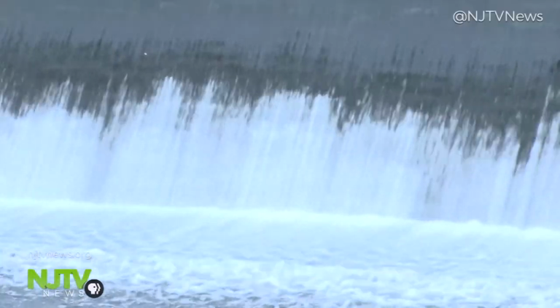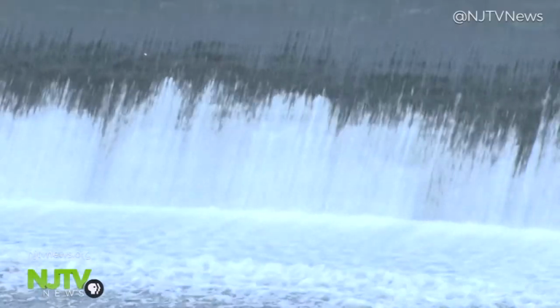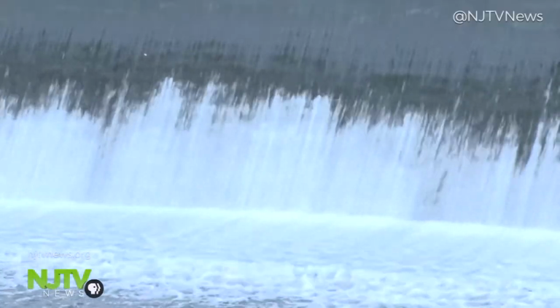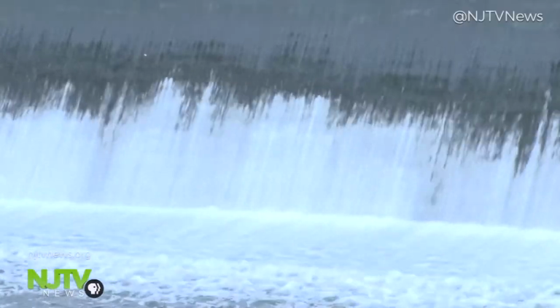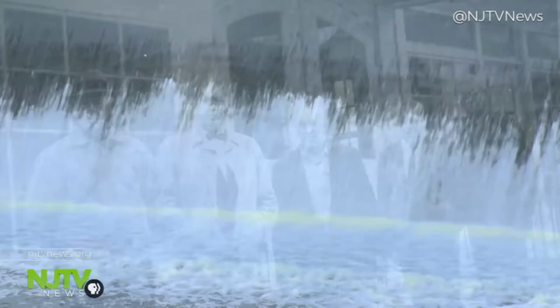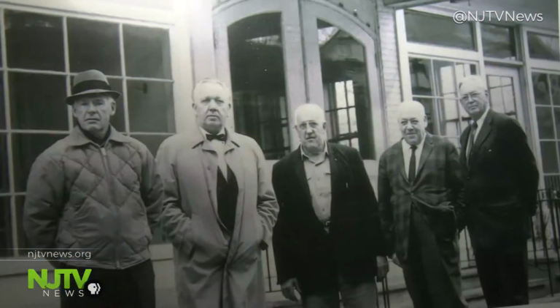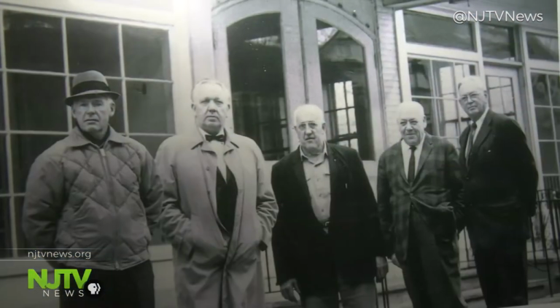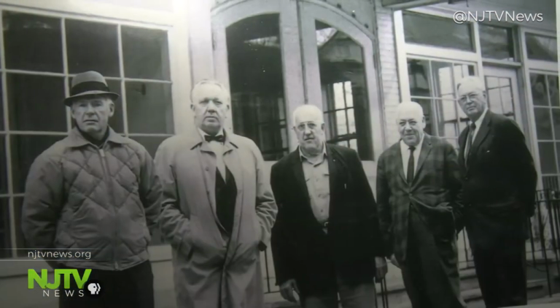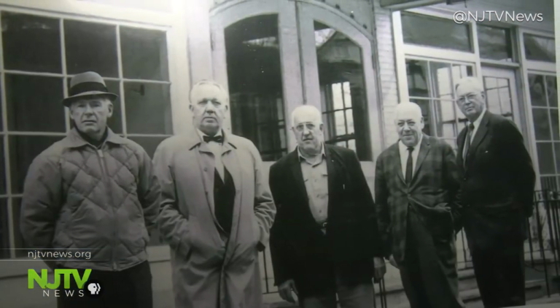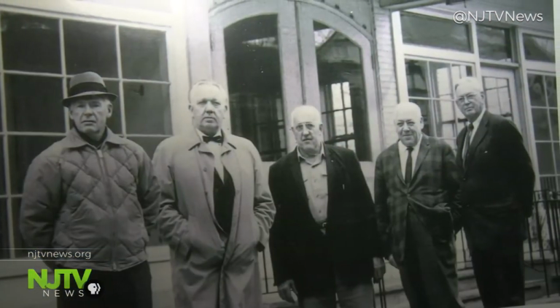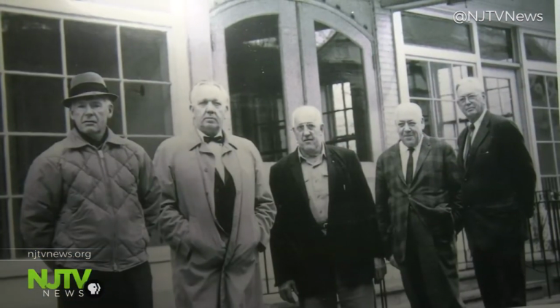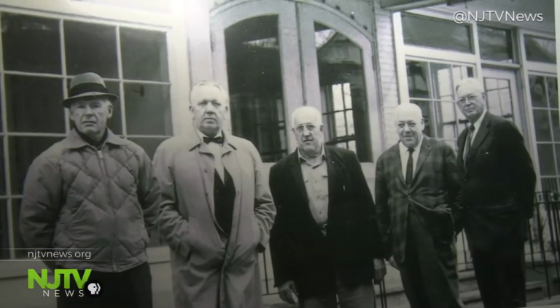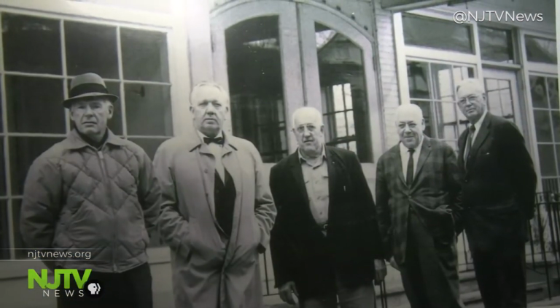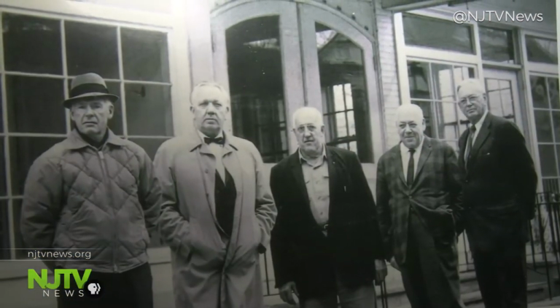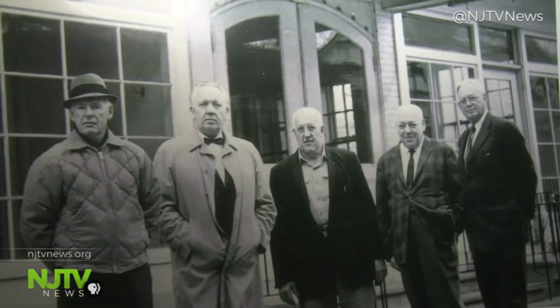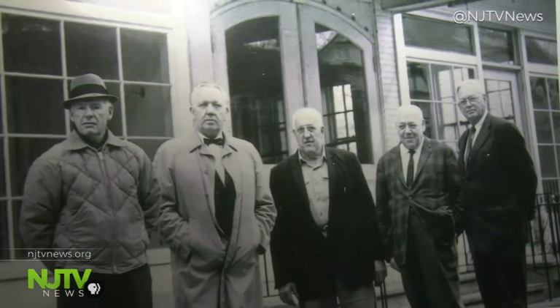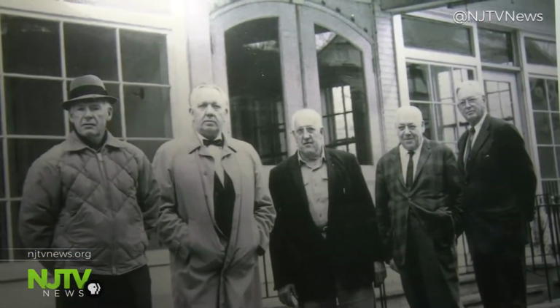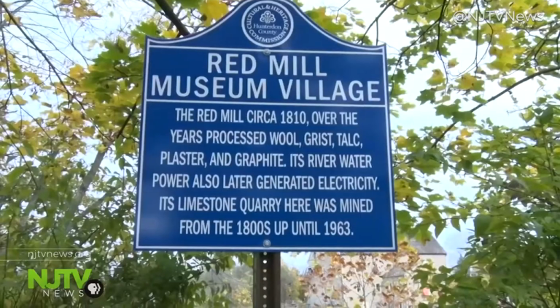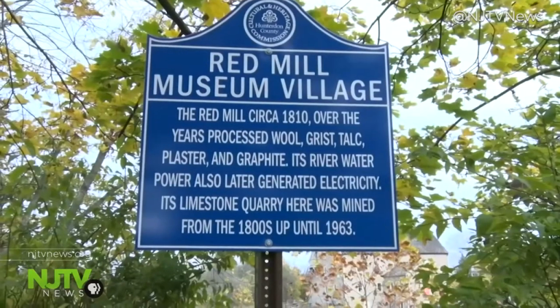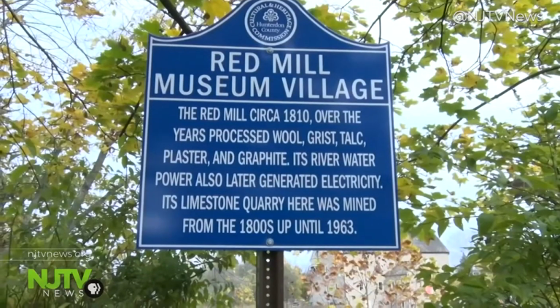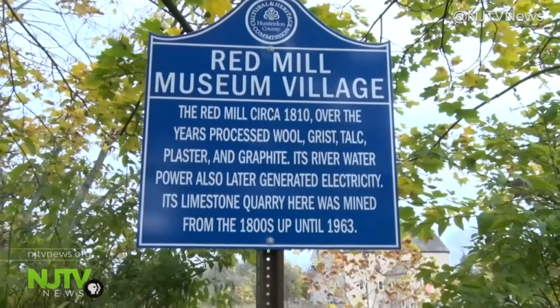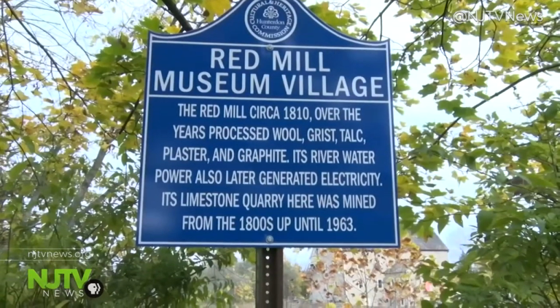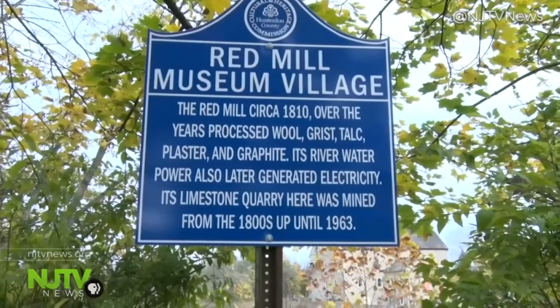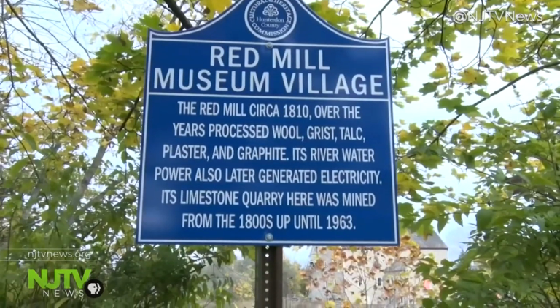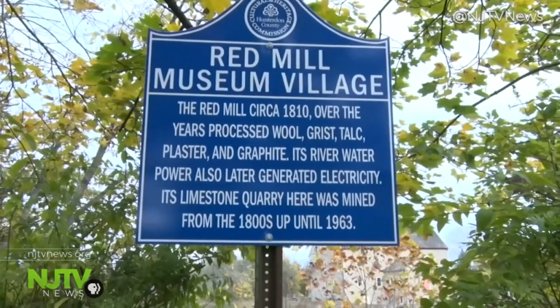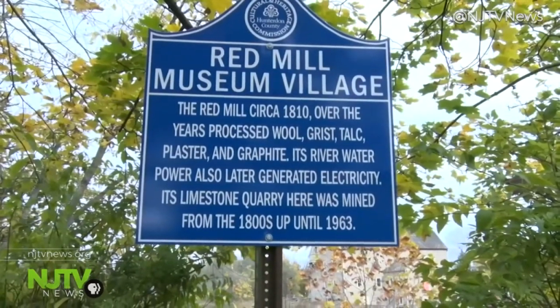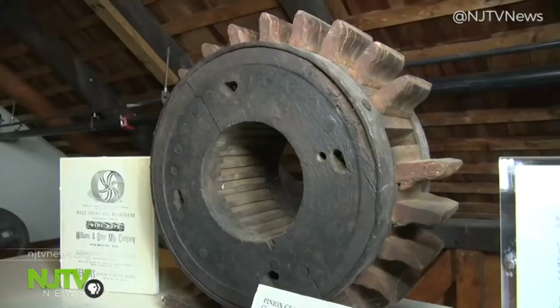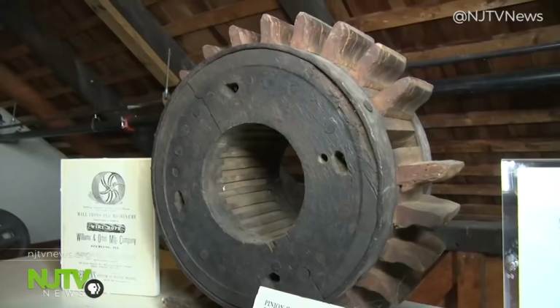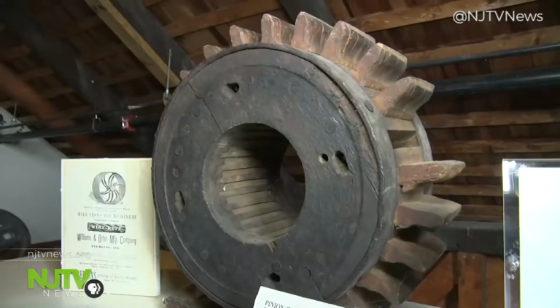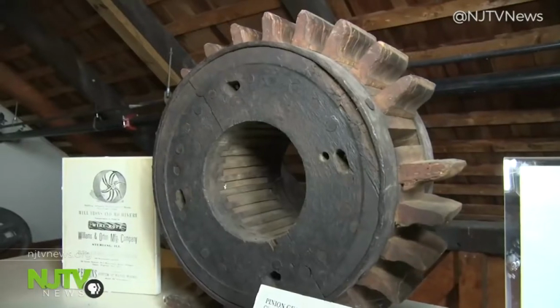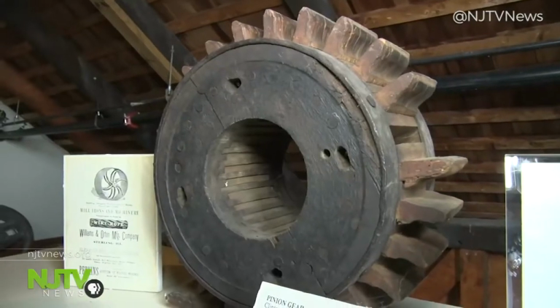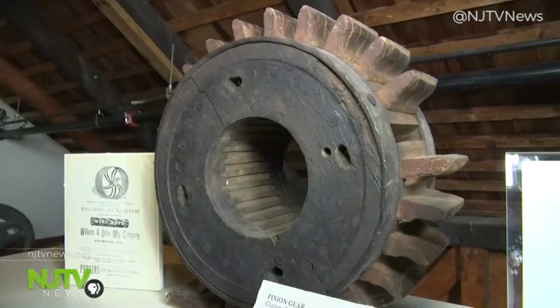Decades later, five local men determined to honor a piece of history purchased the Red Mill, restored it, and opened the property as a museum.